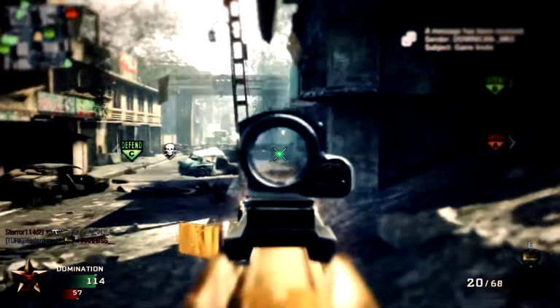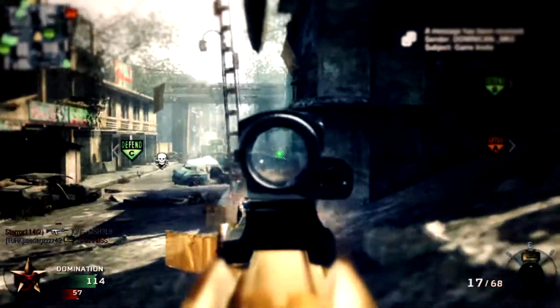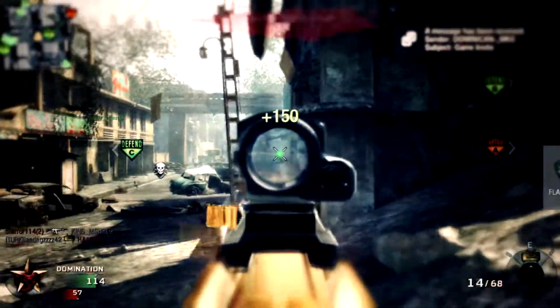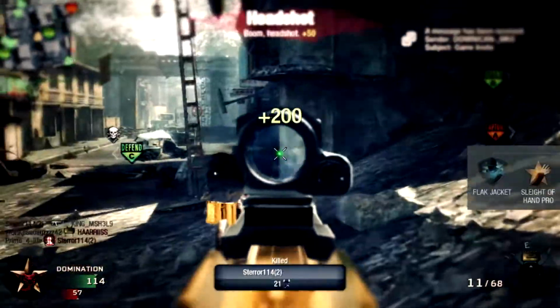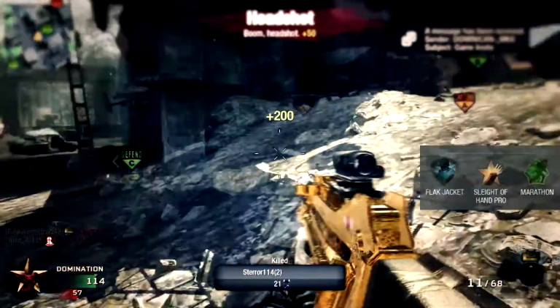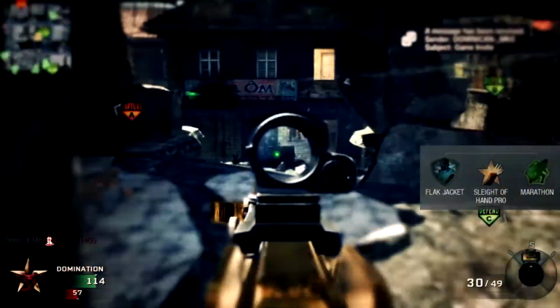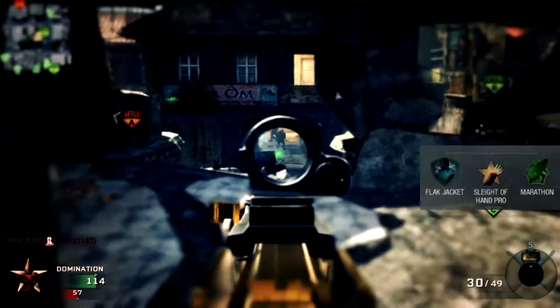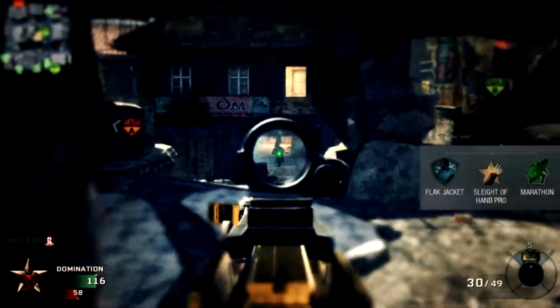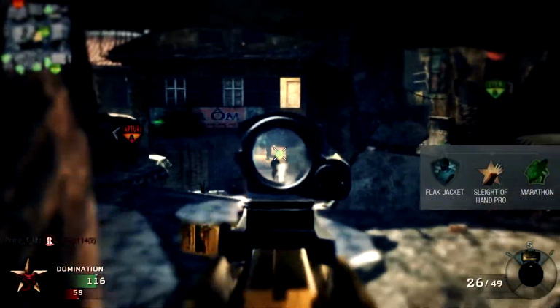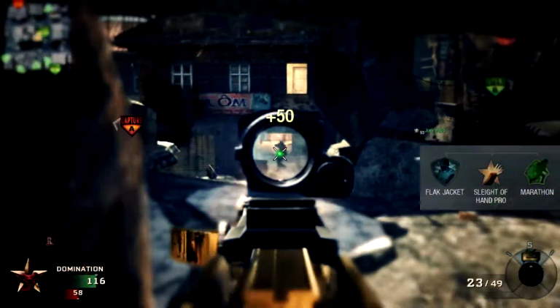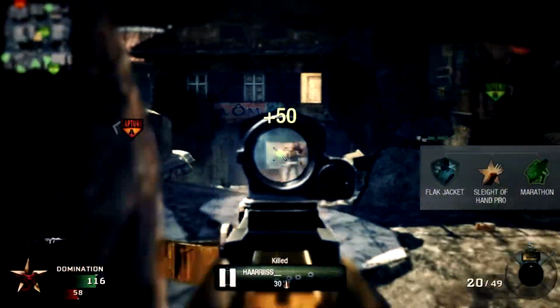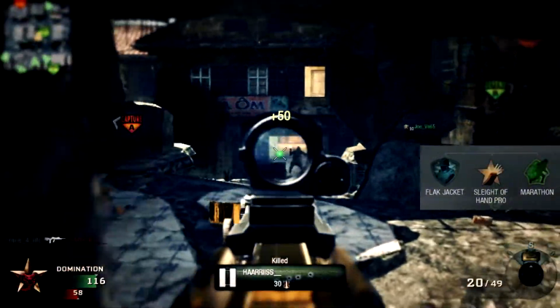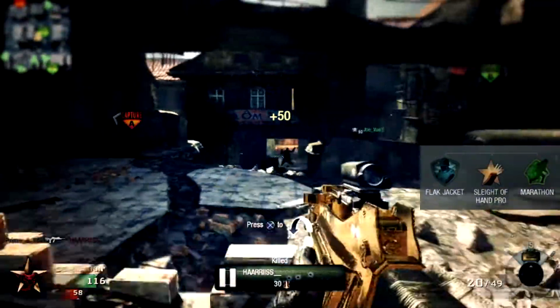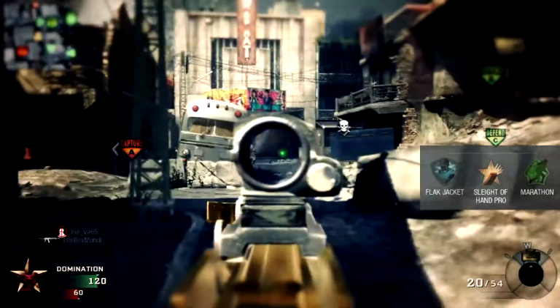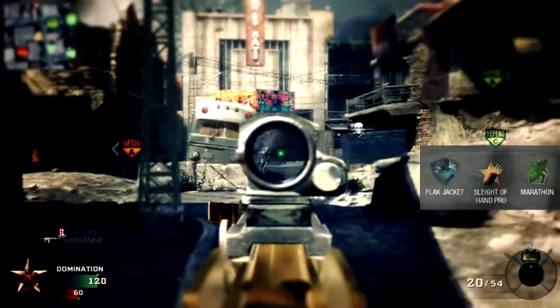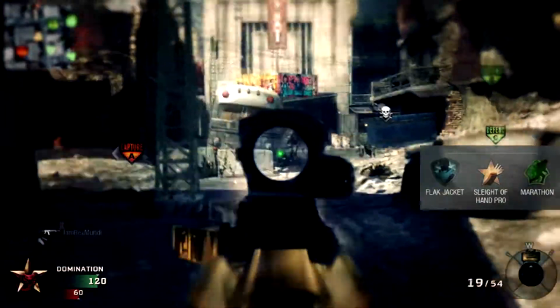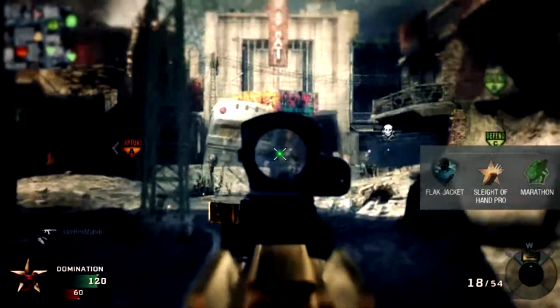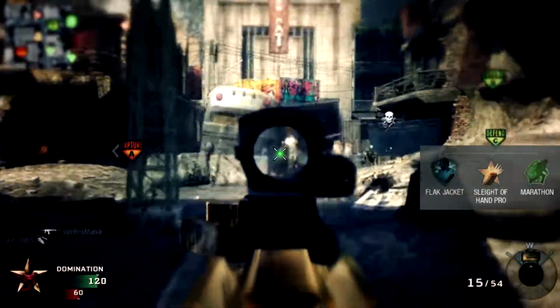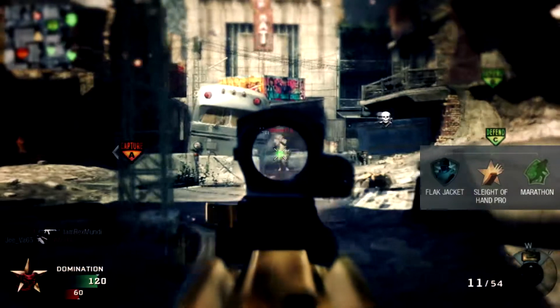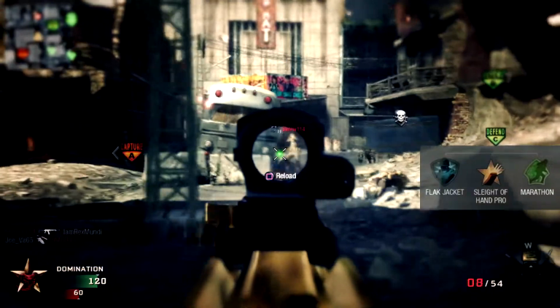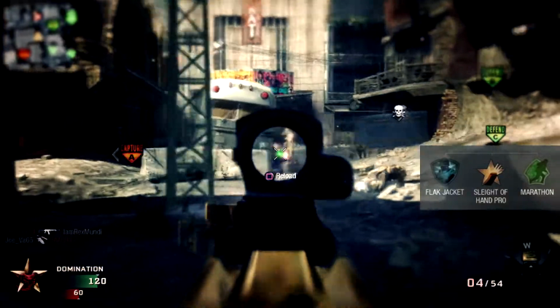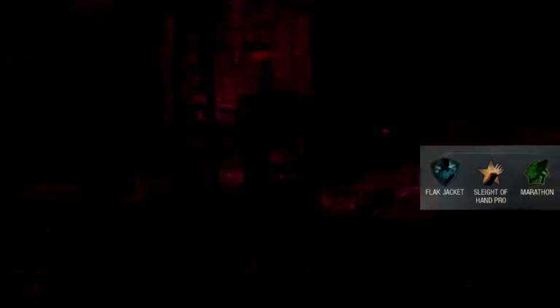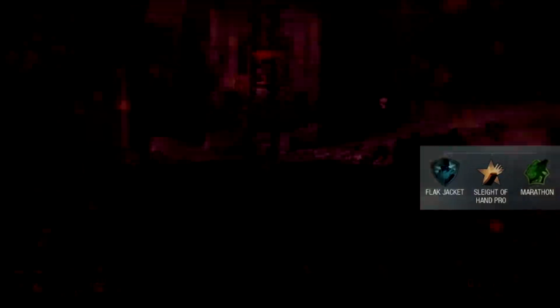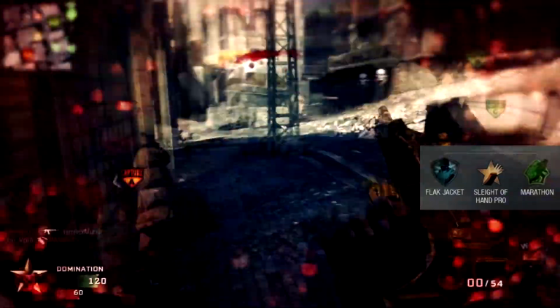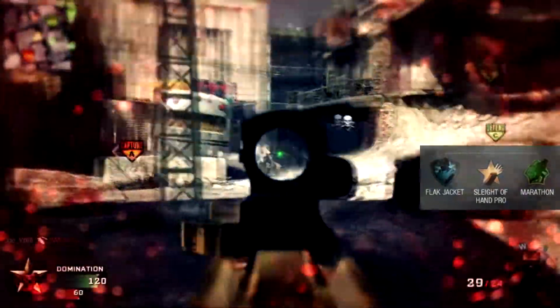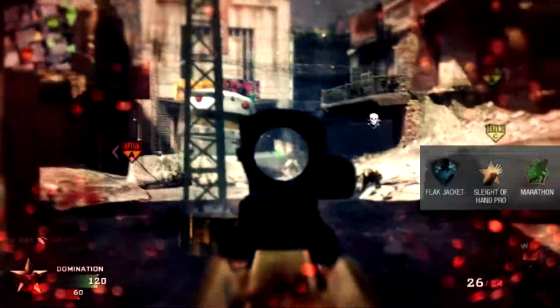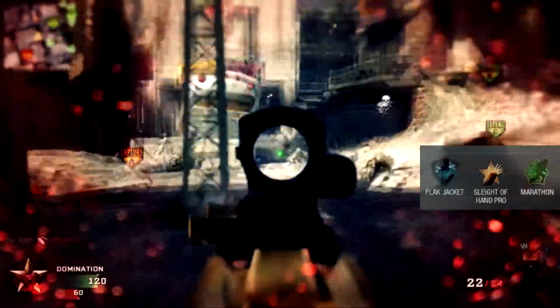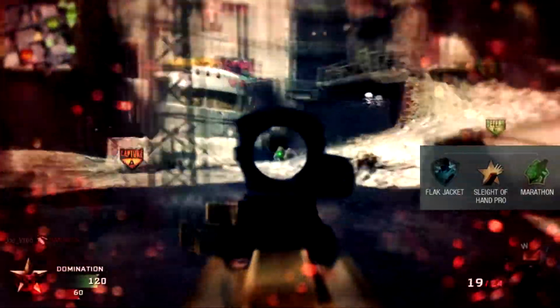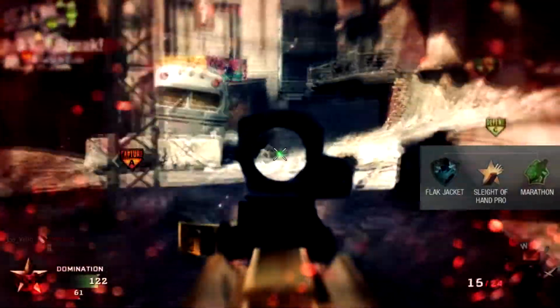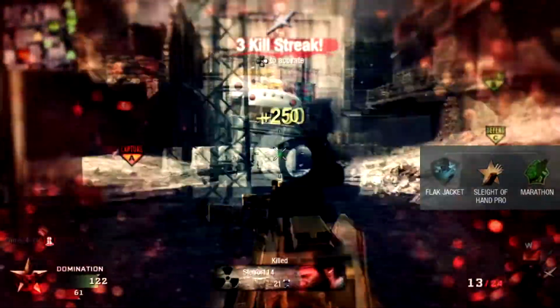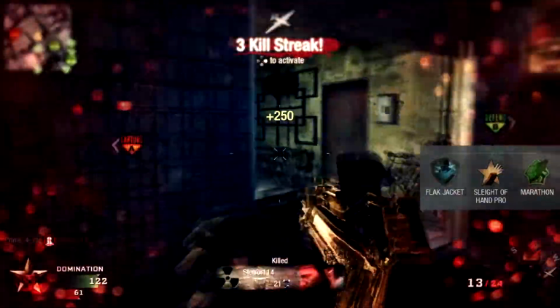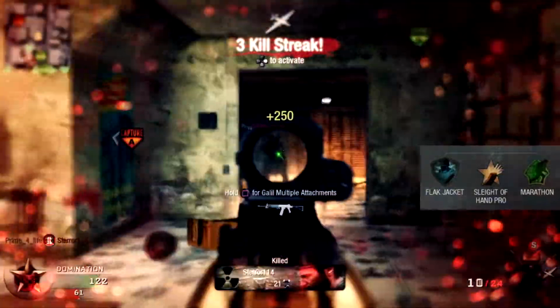For your perks, pick flak jacket to protect yourself from any explosive damage, sleight of hand for faster reloading, and finally marathon for a longer duration of sprint.